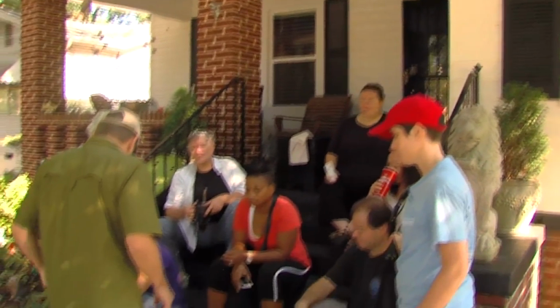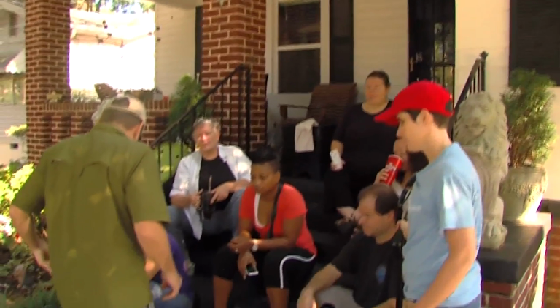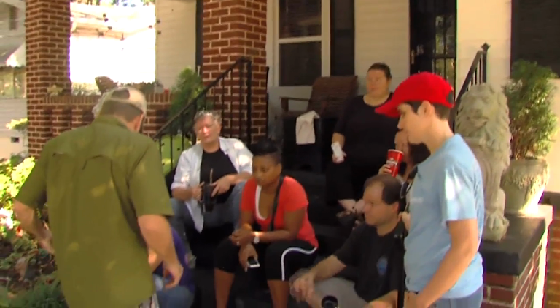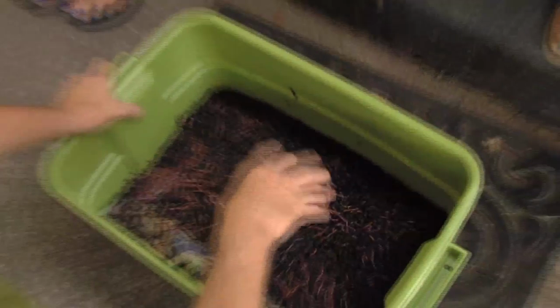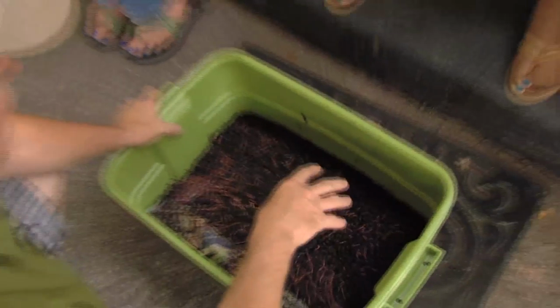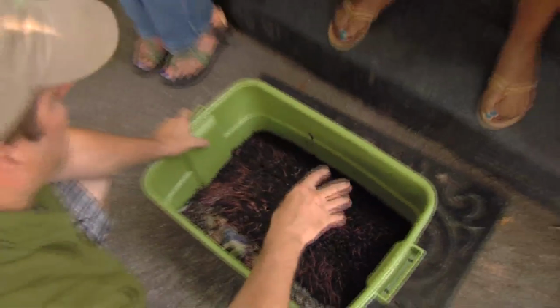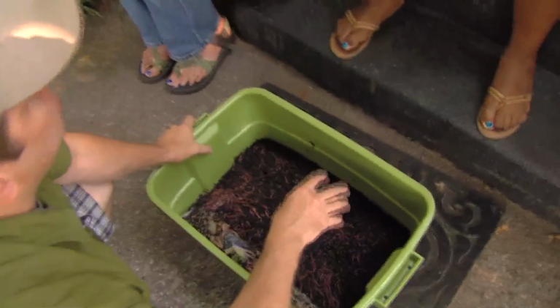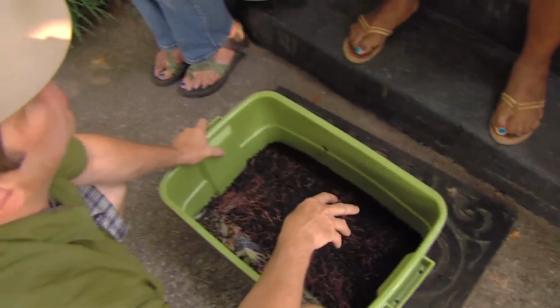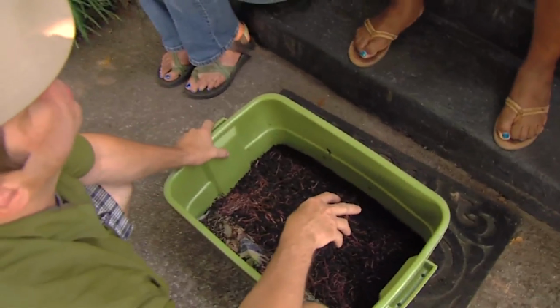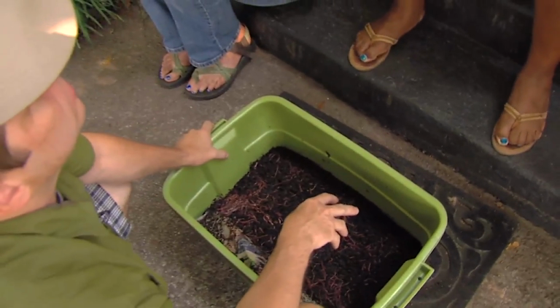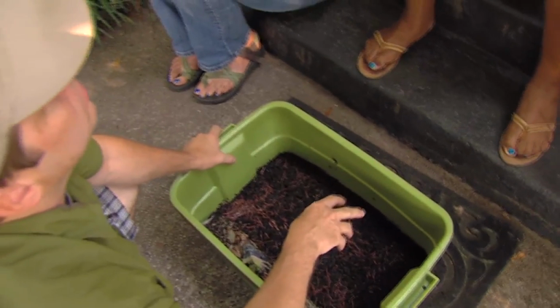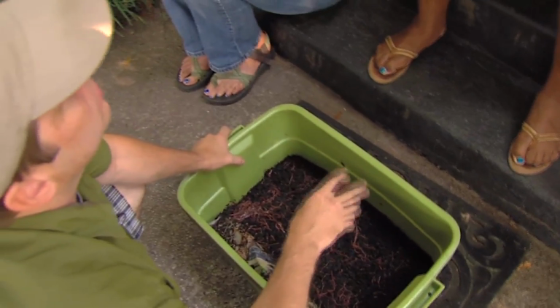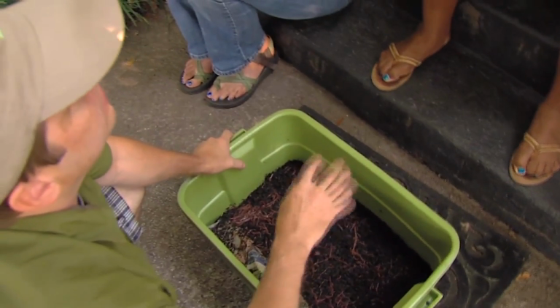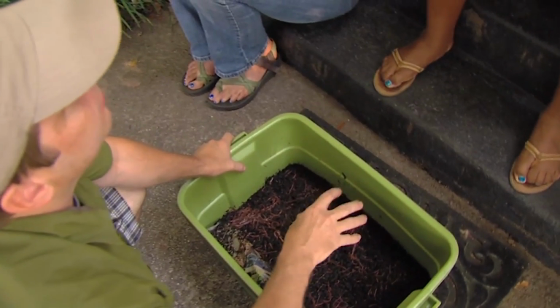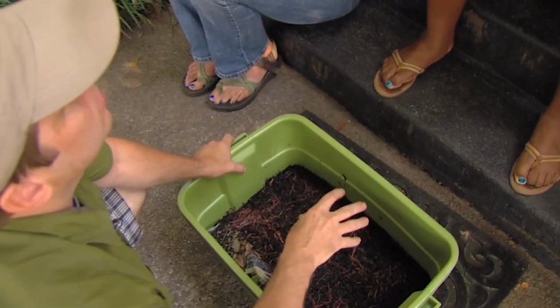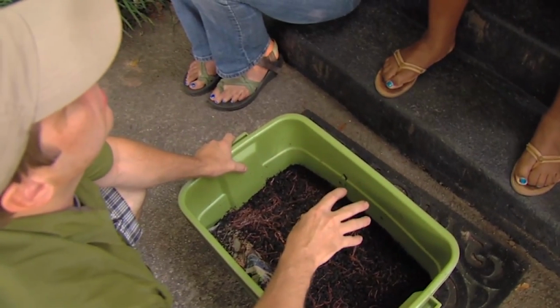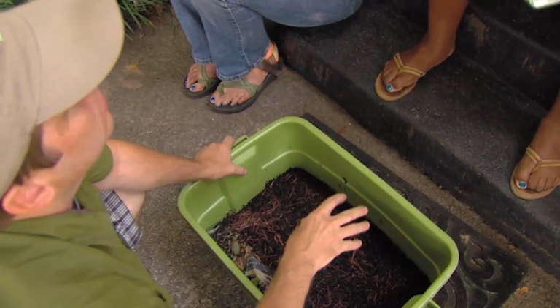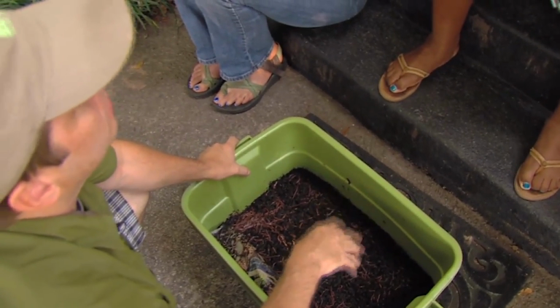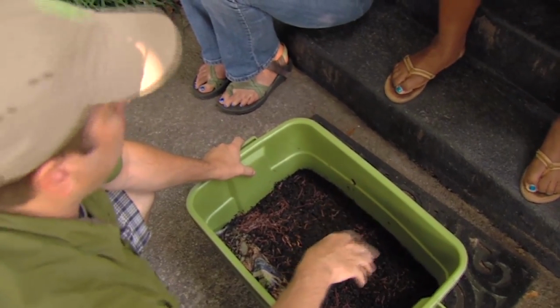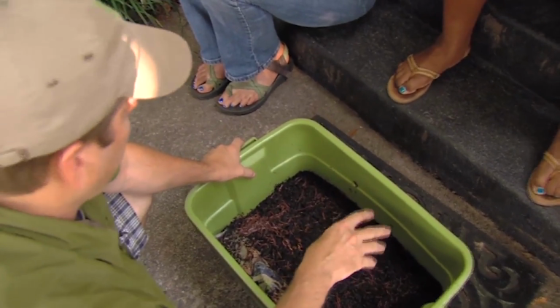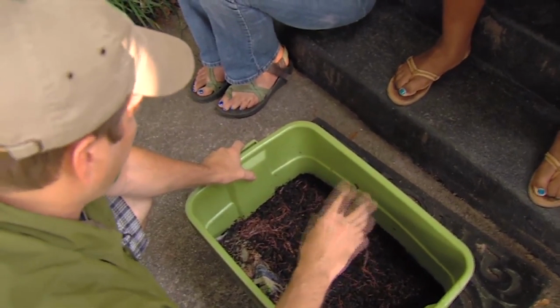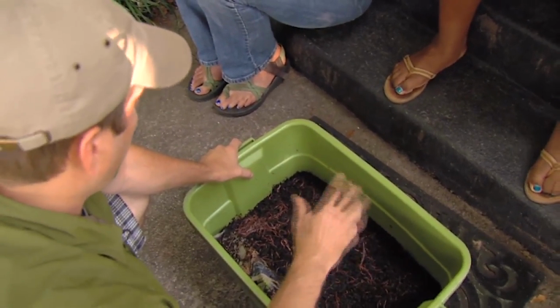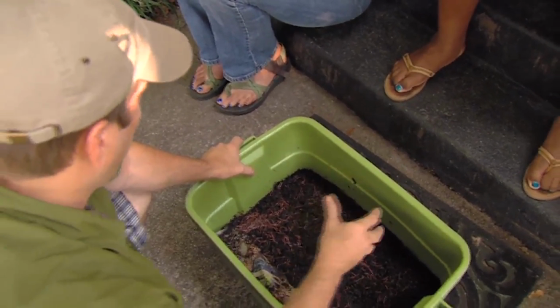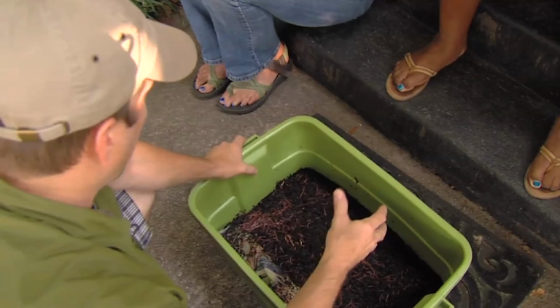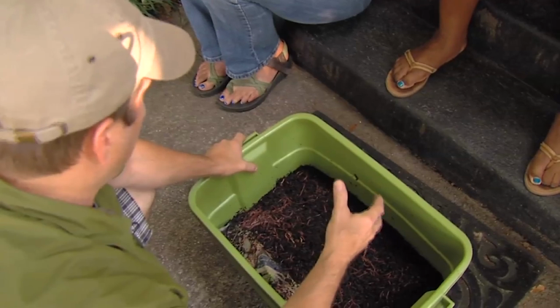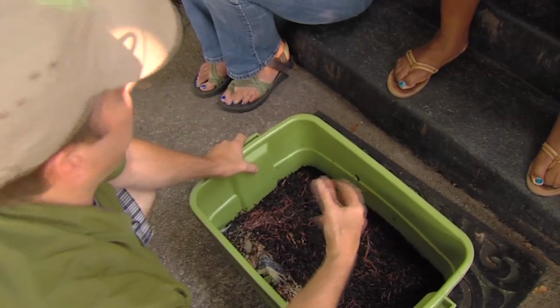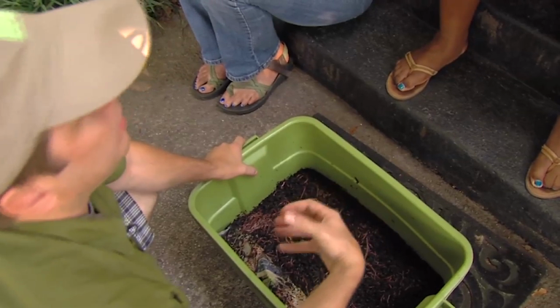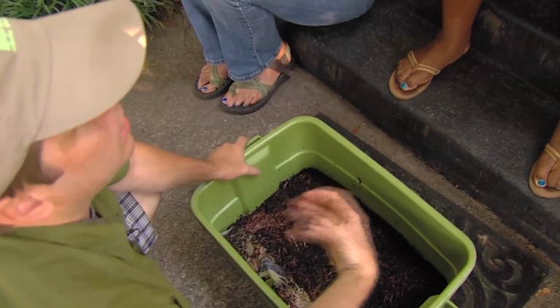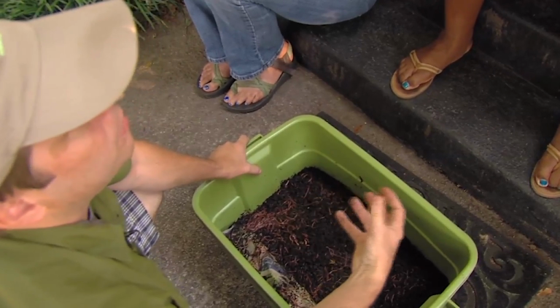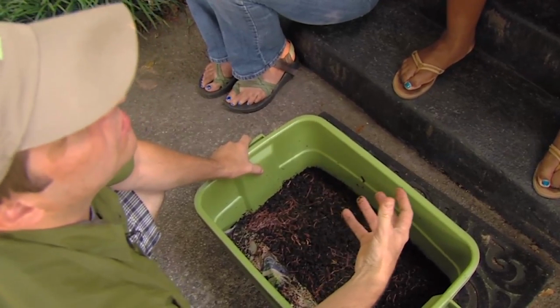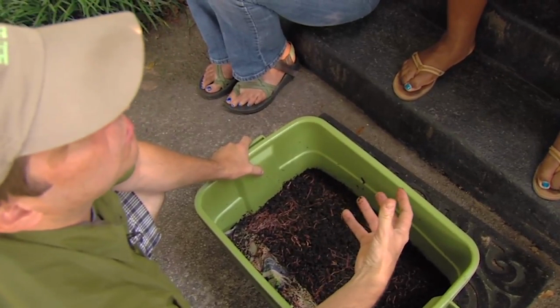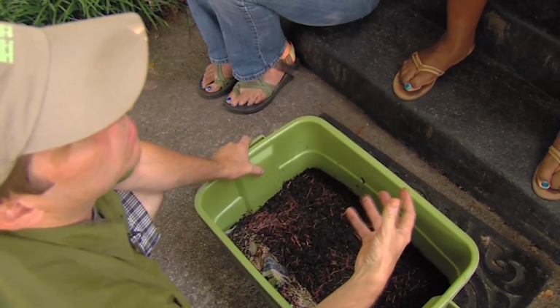These are not earthworms — they're different. They're red wigglers. They're a composting worm.